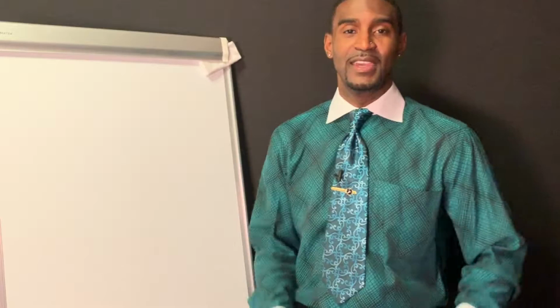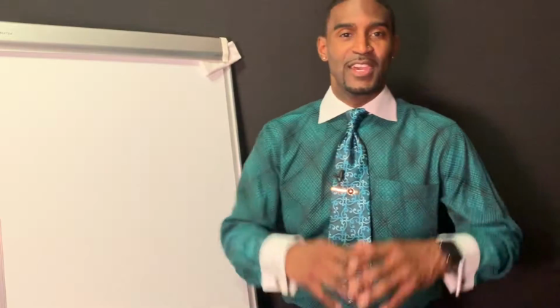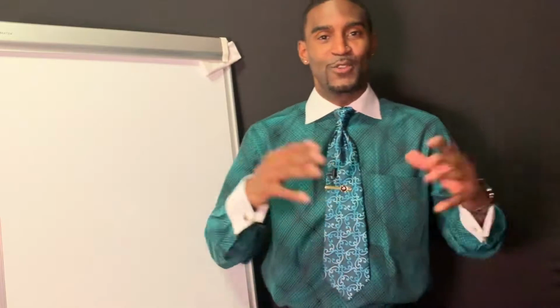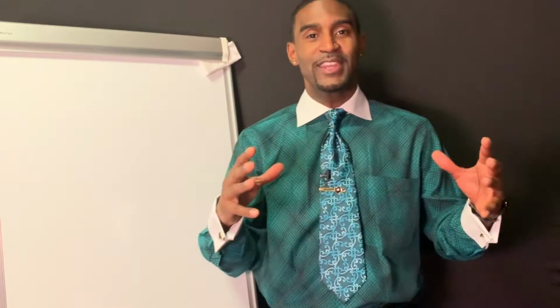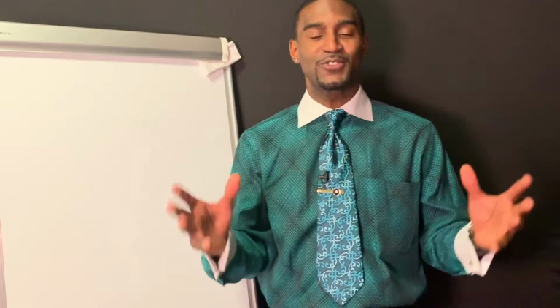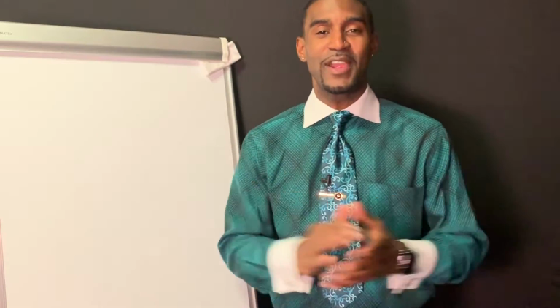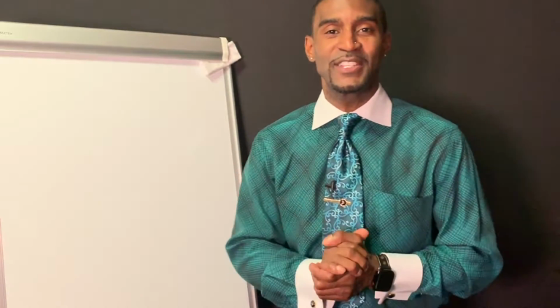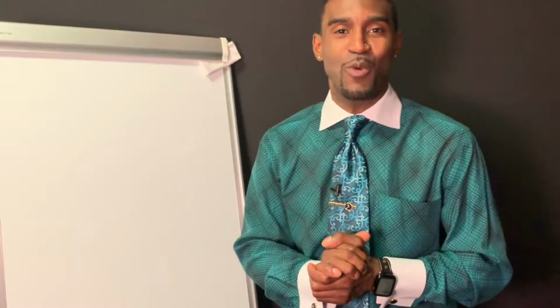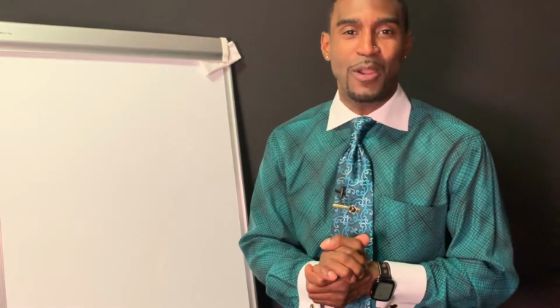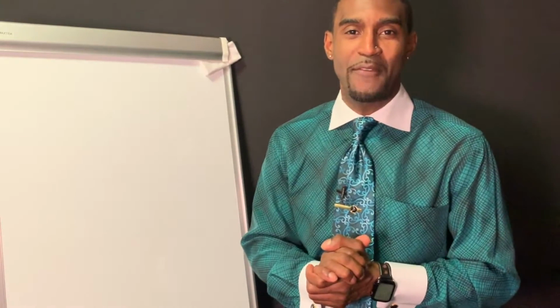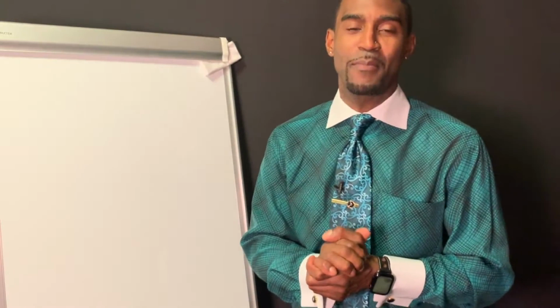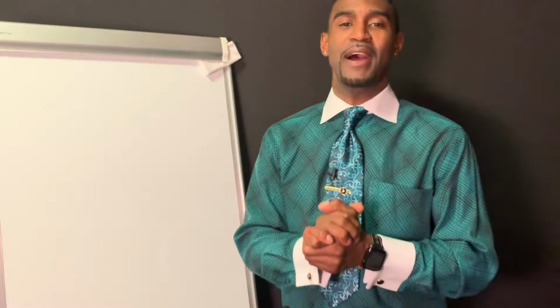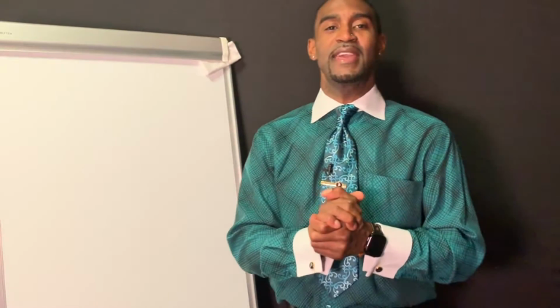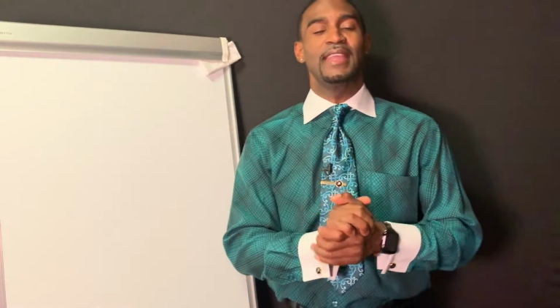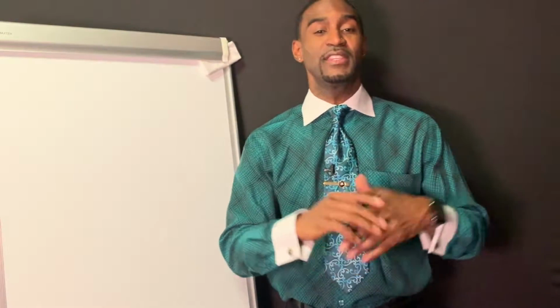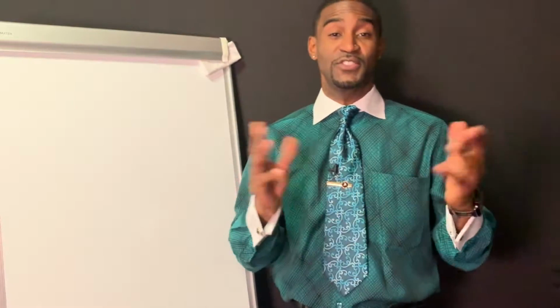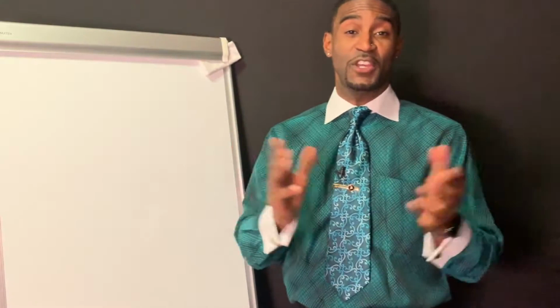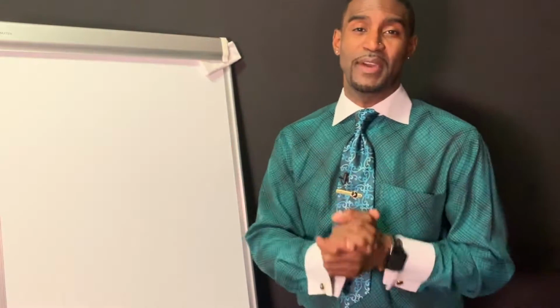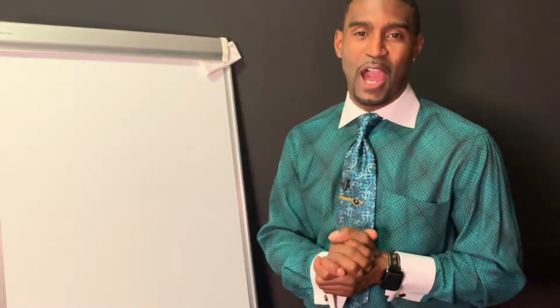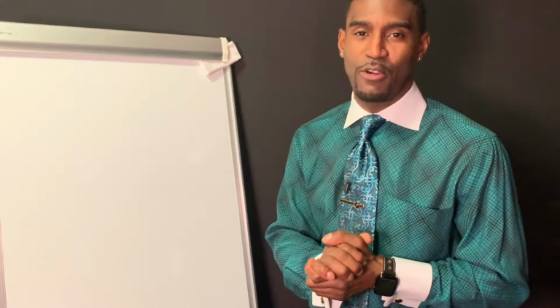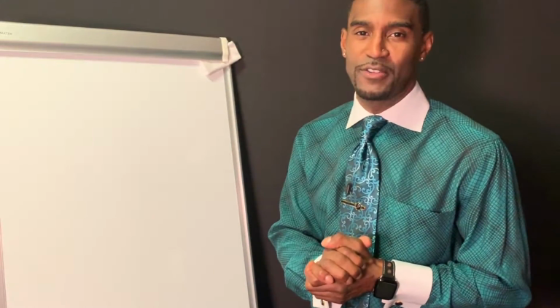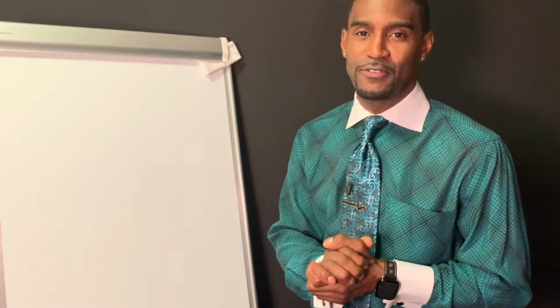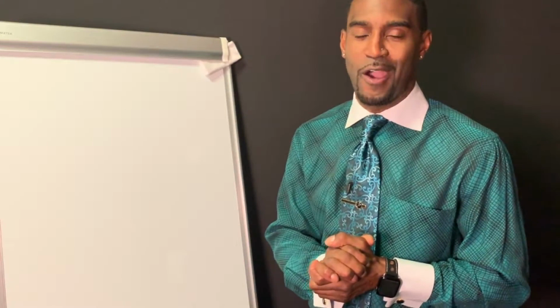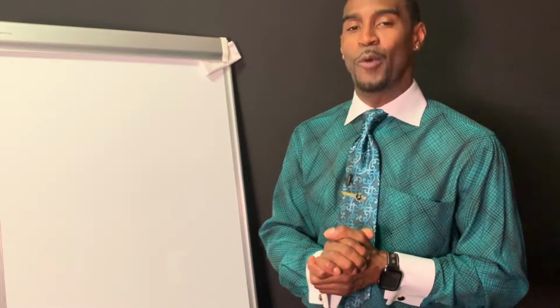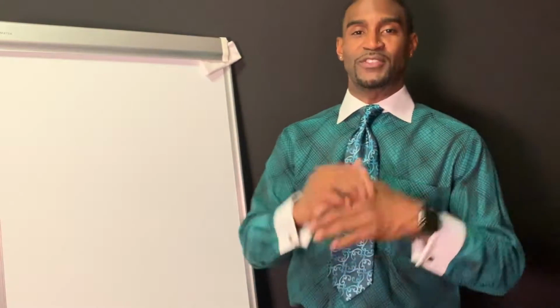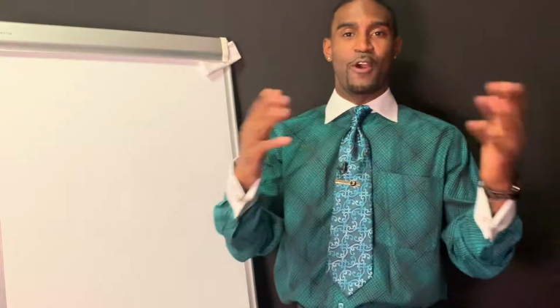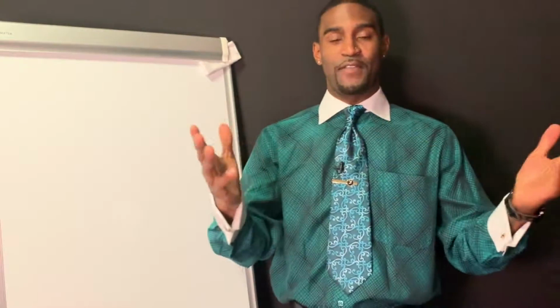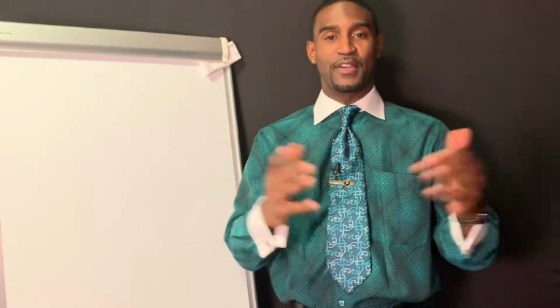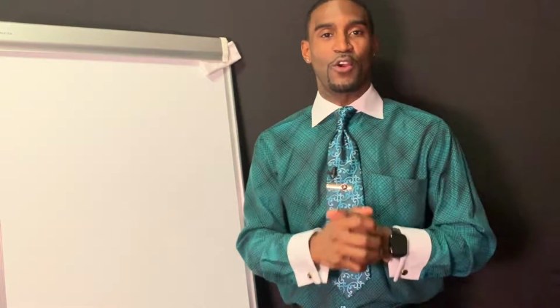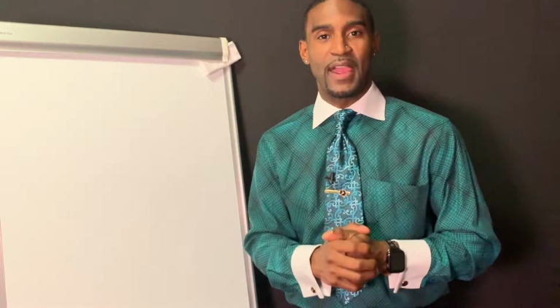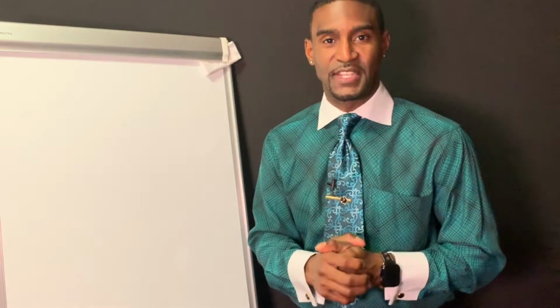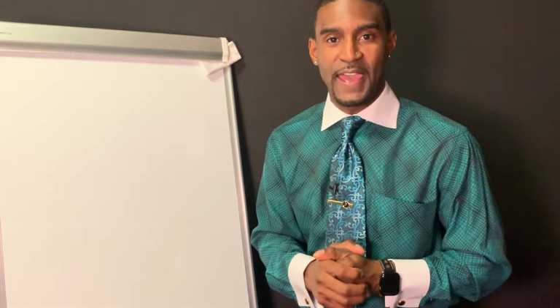Greetings, greetings. Welcome, everybody. Ladies and gentlemen, how are you? I hope that you're all faring all right today.